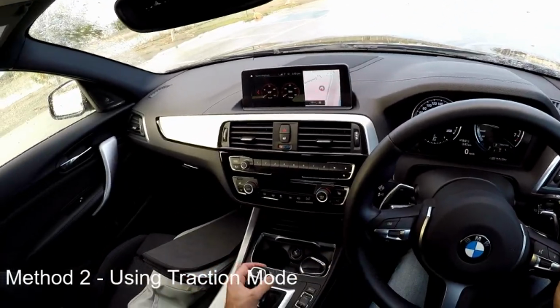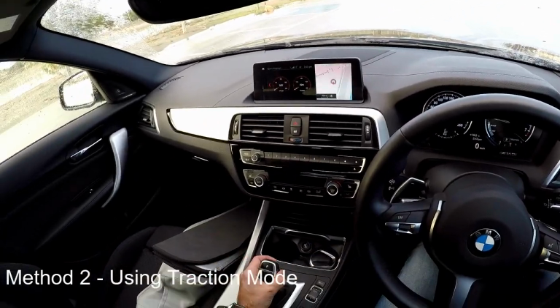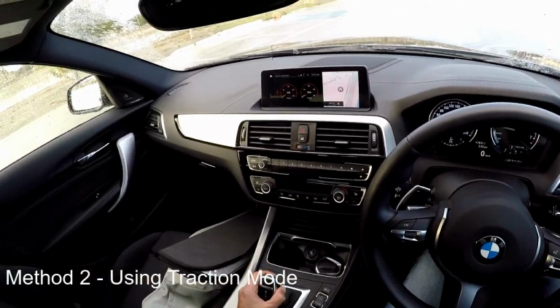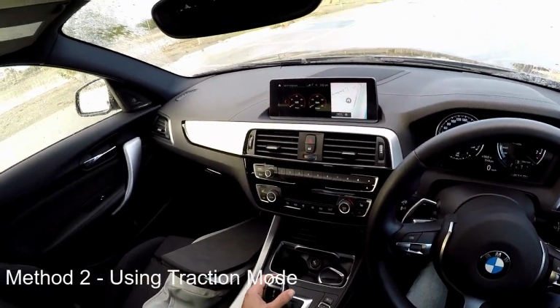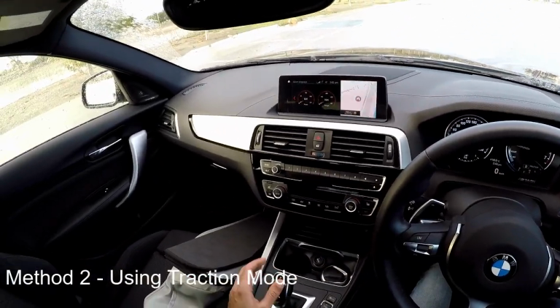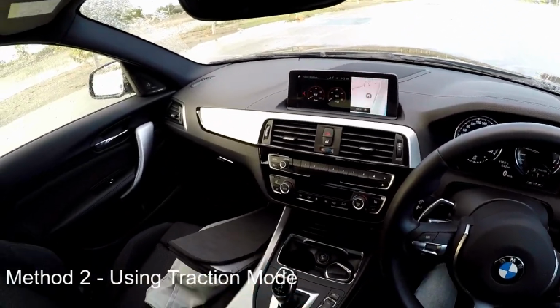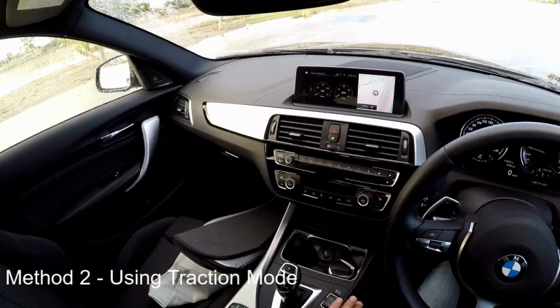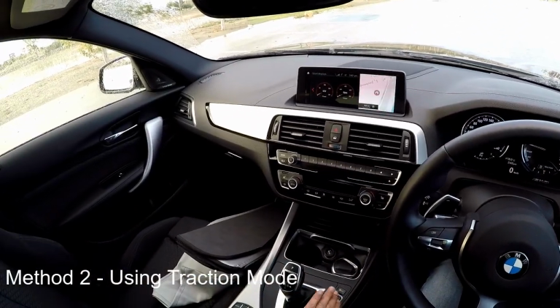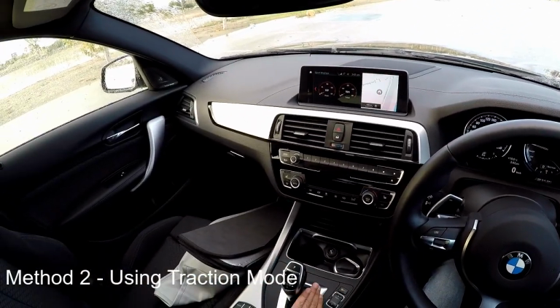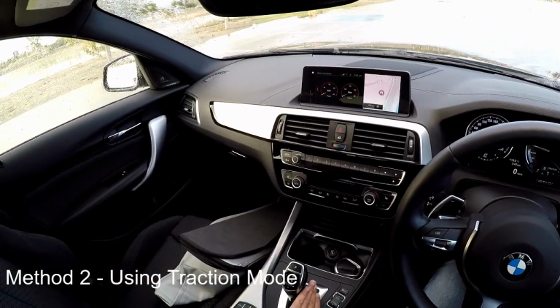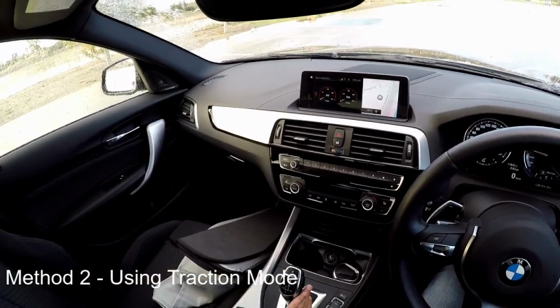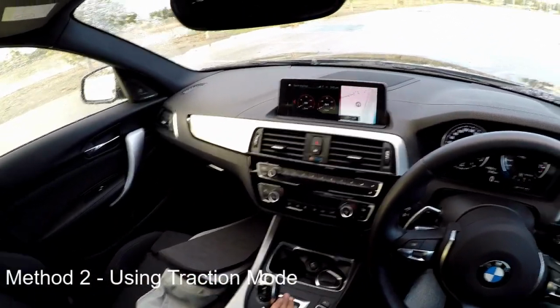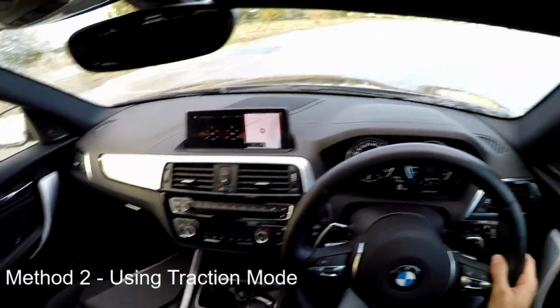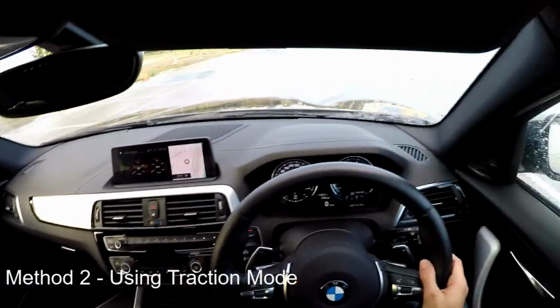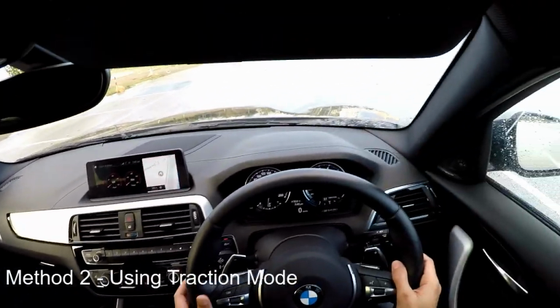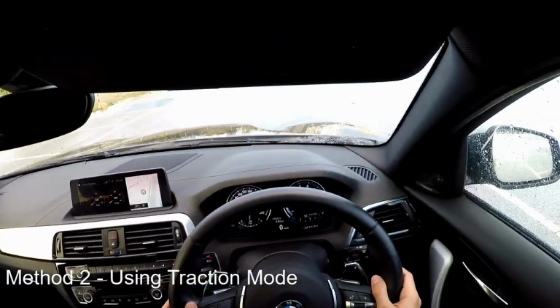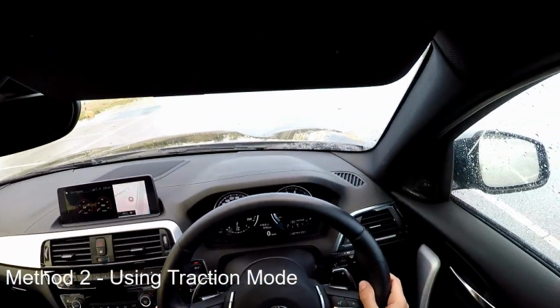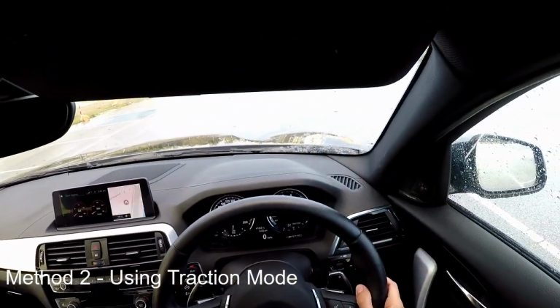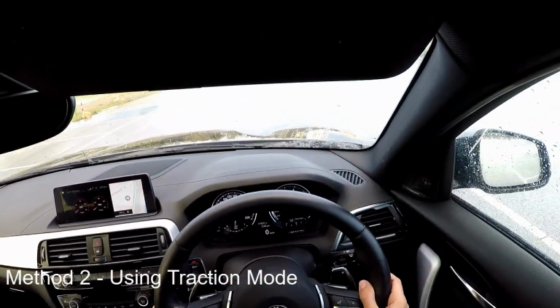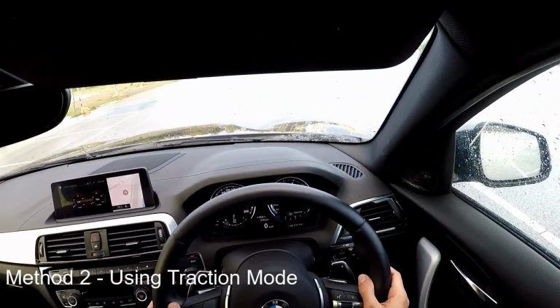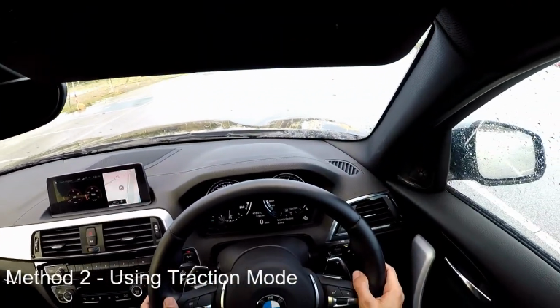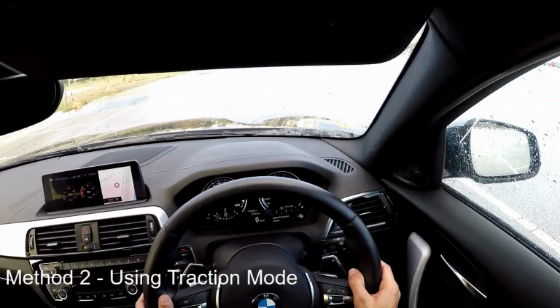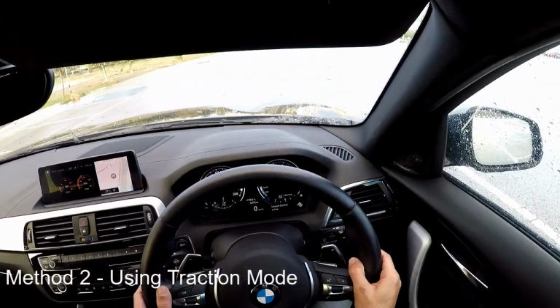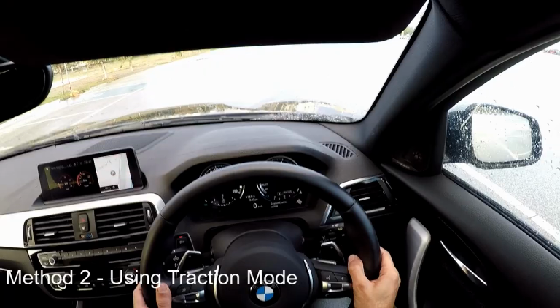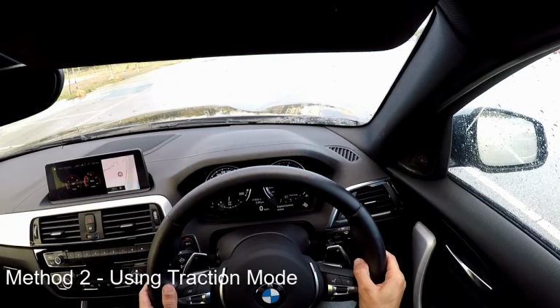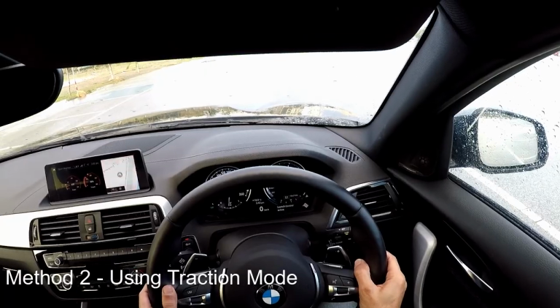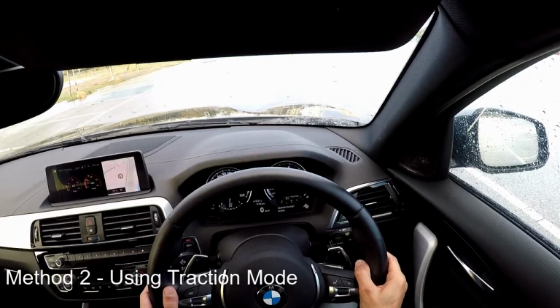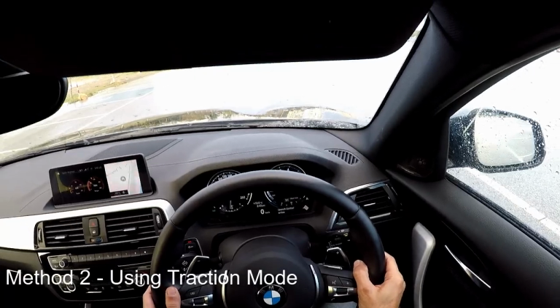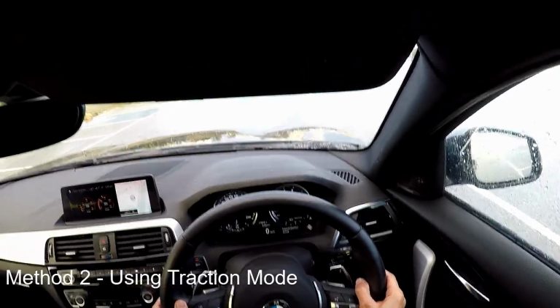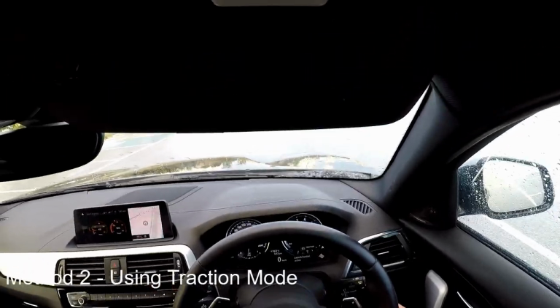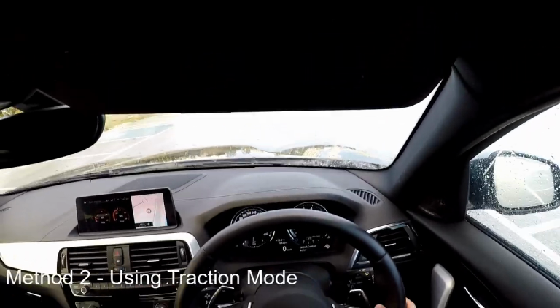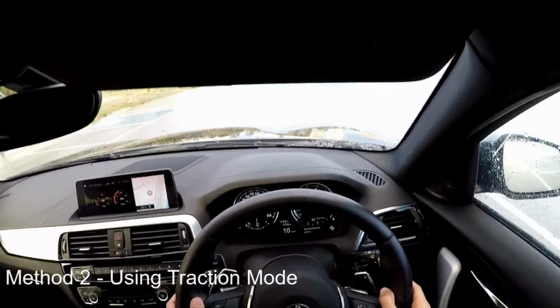Drive. Manual. Hard on the accelerator. Launch control activated.